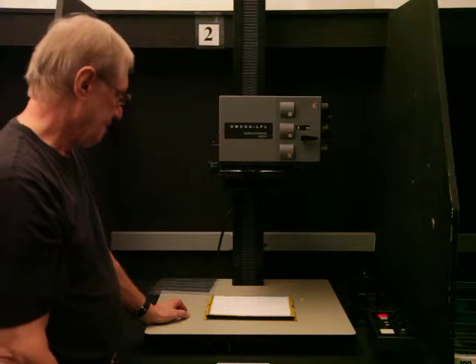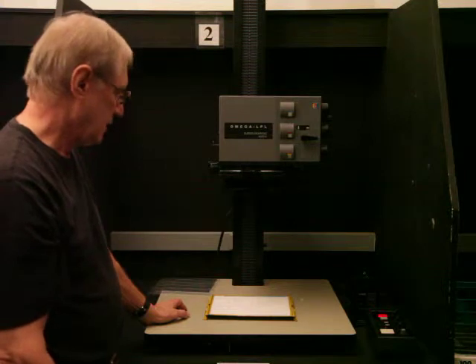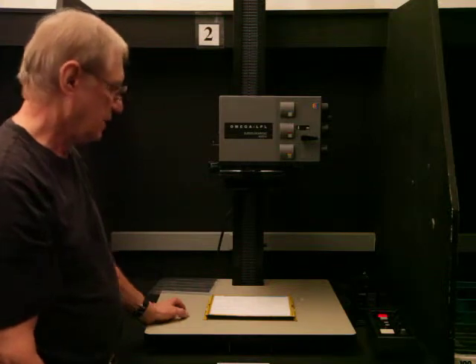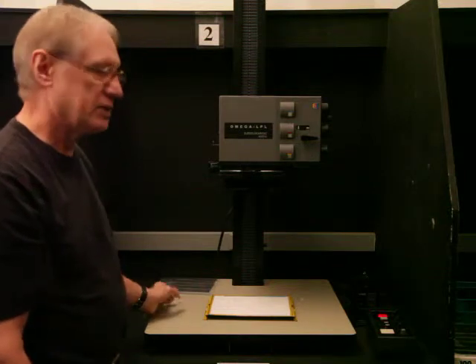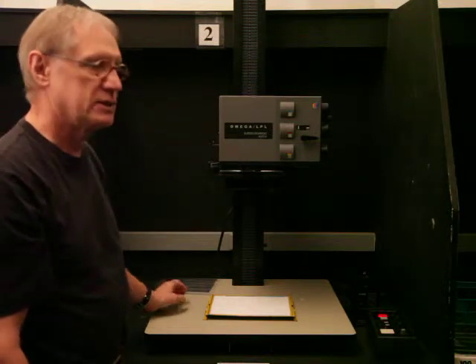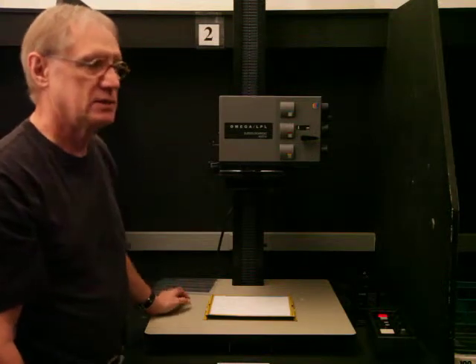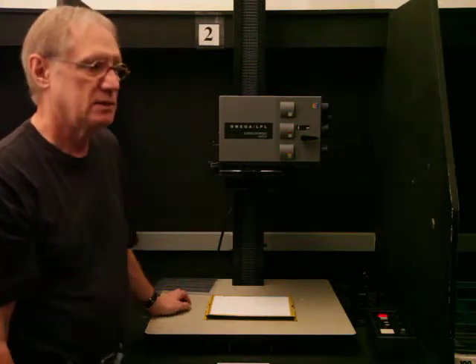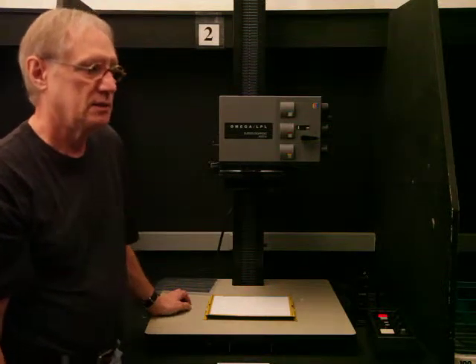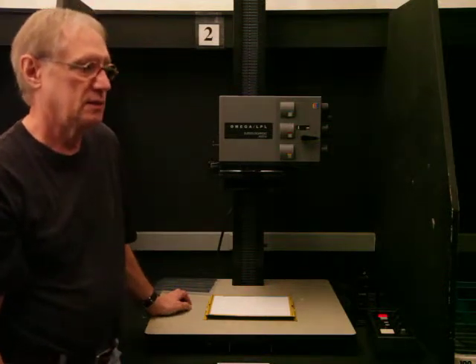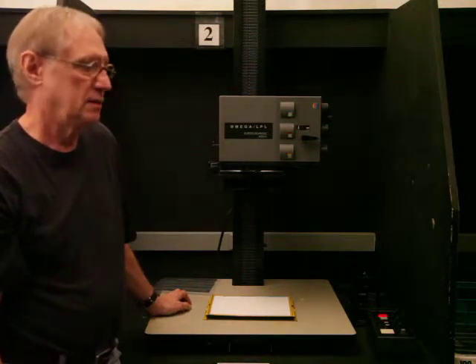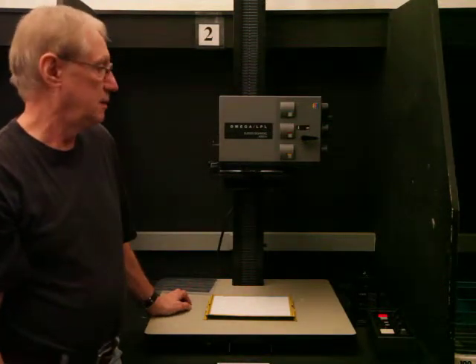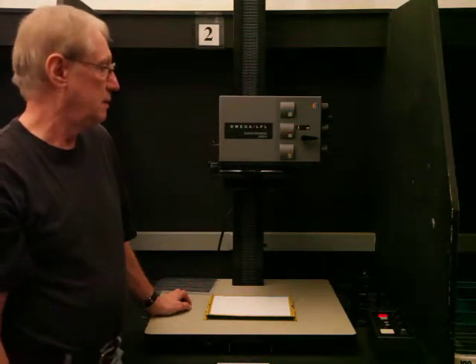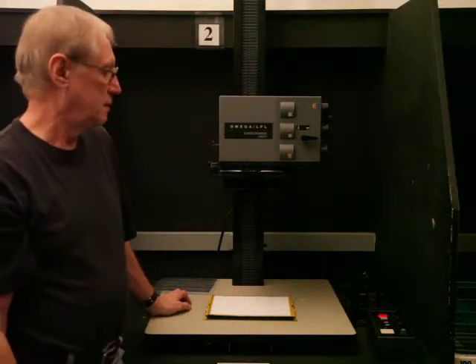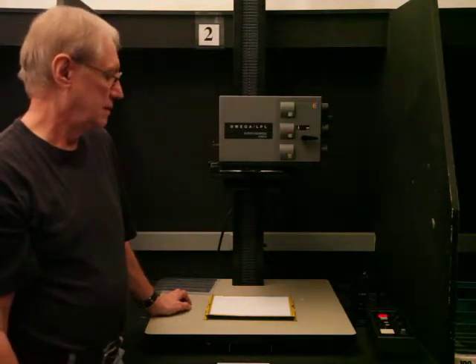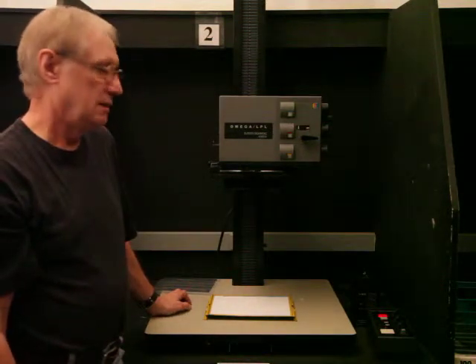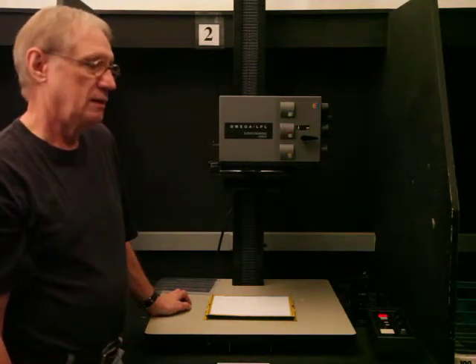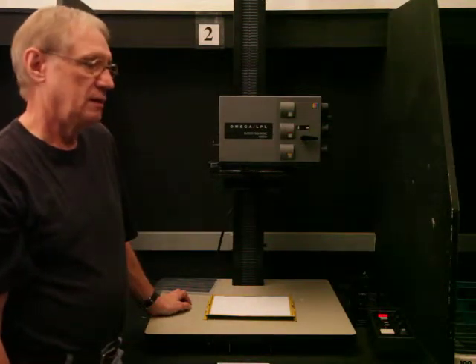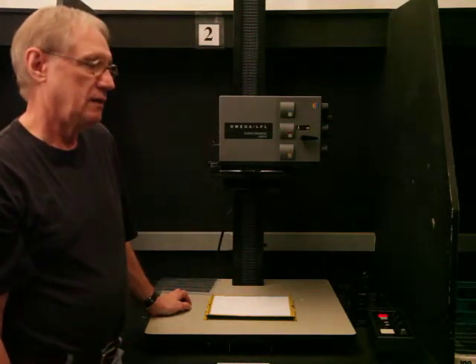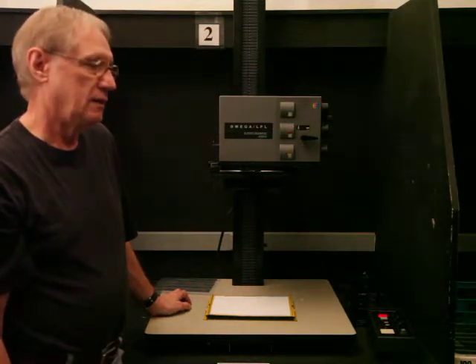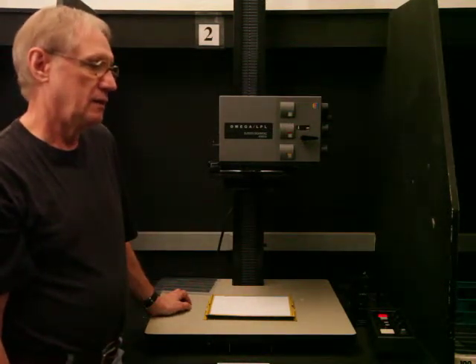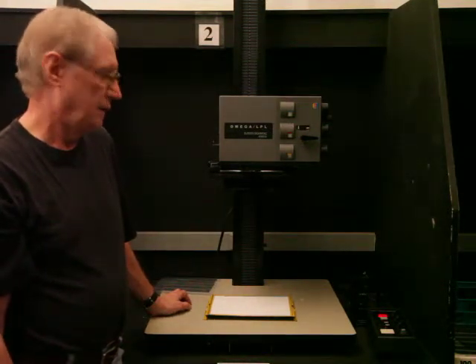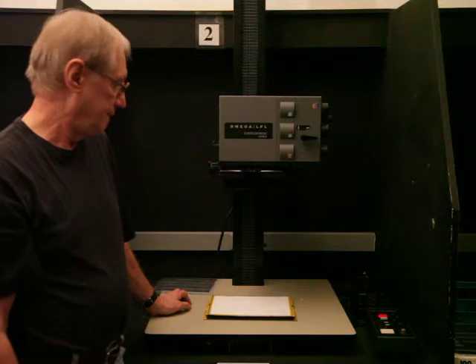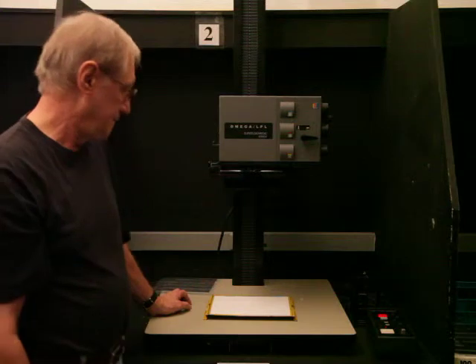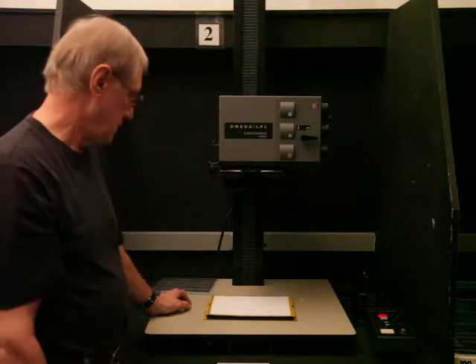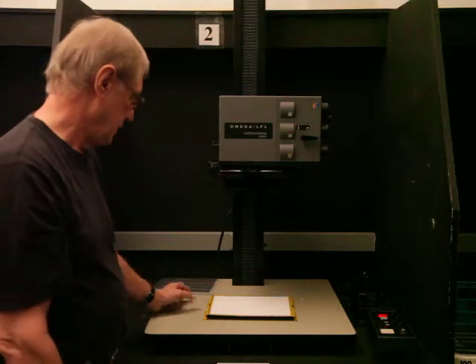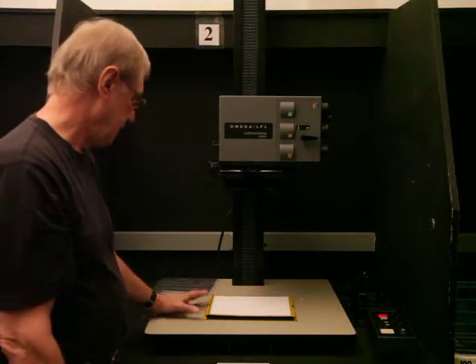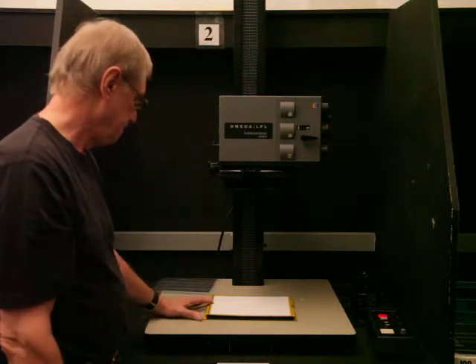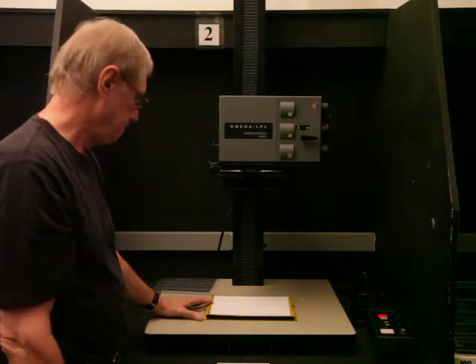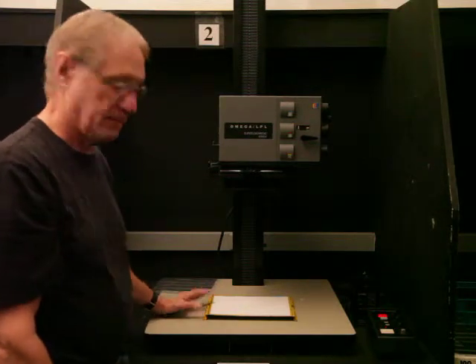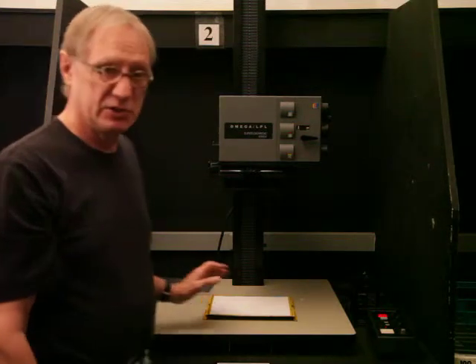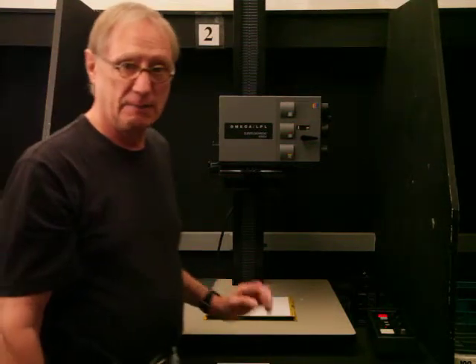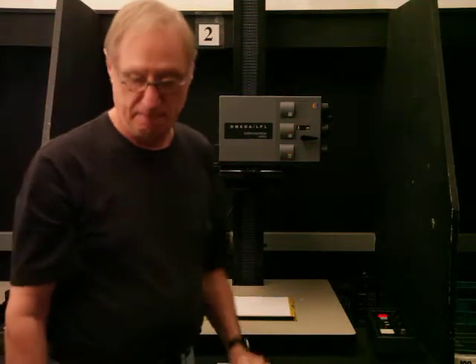Okay, any questions? Okay, I'm going to stop it.